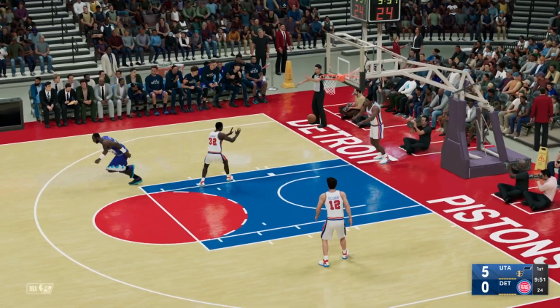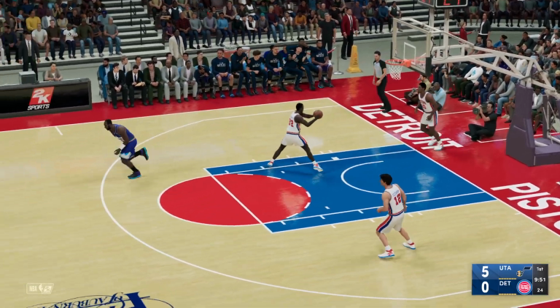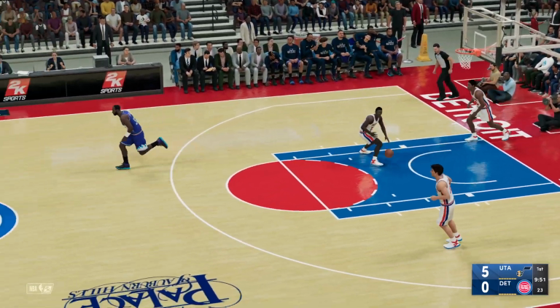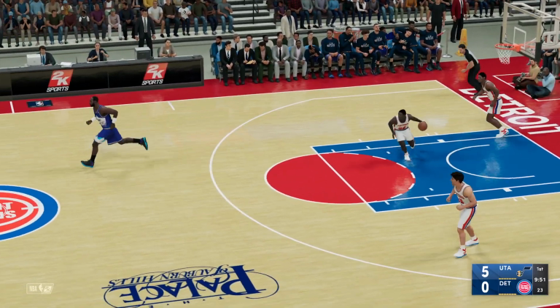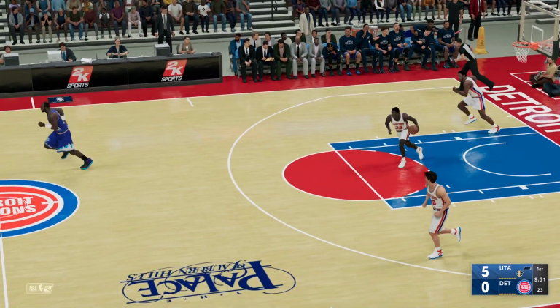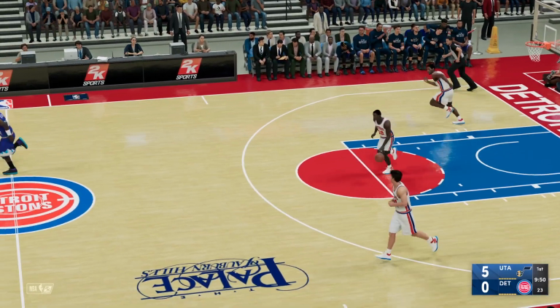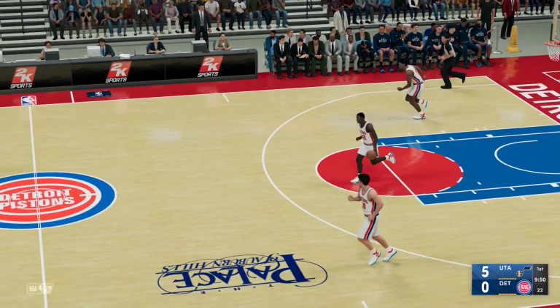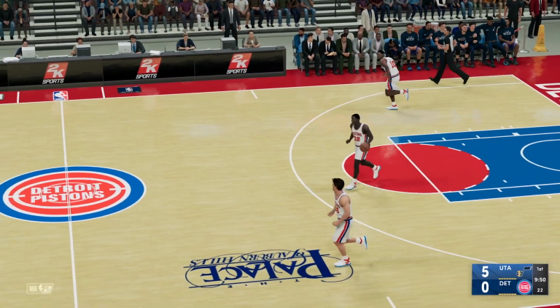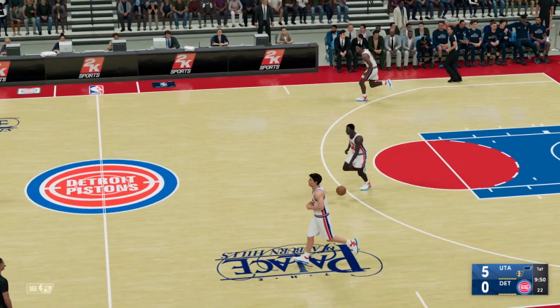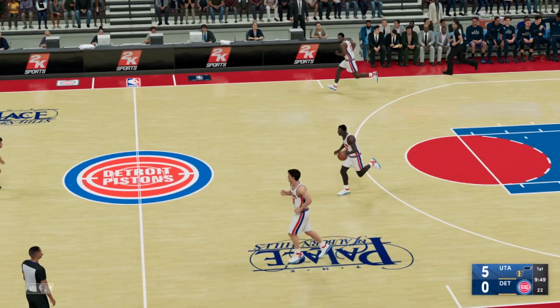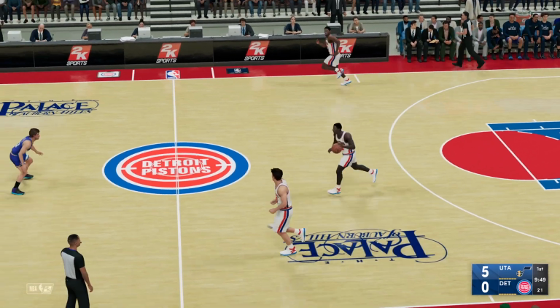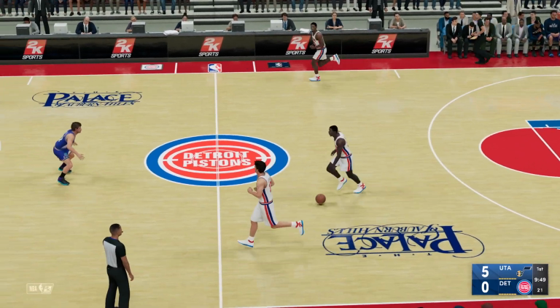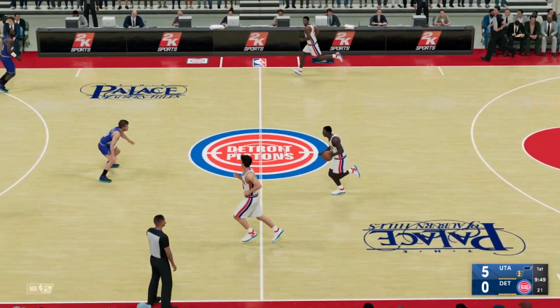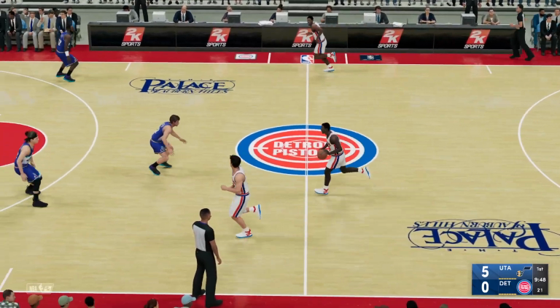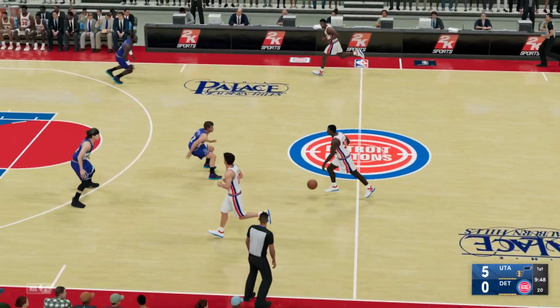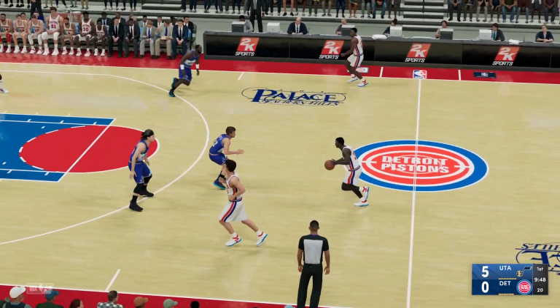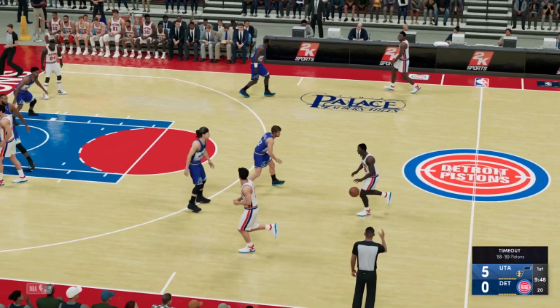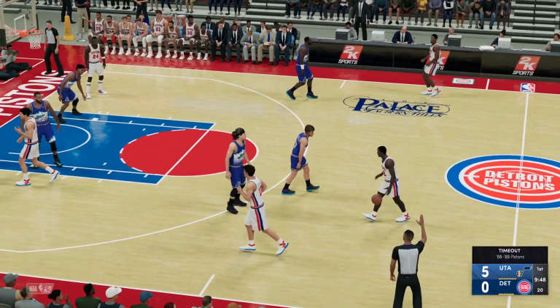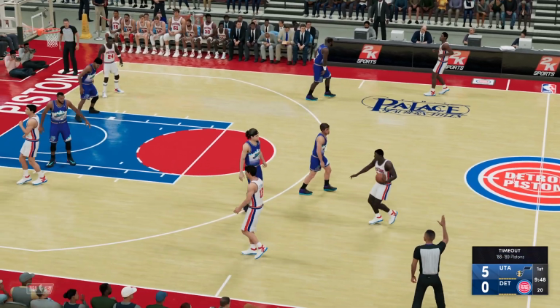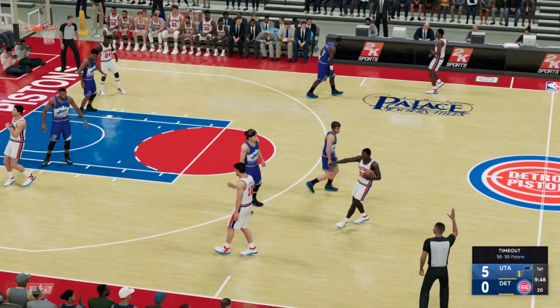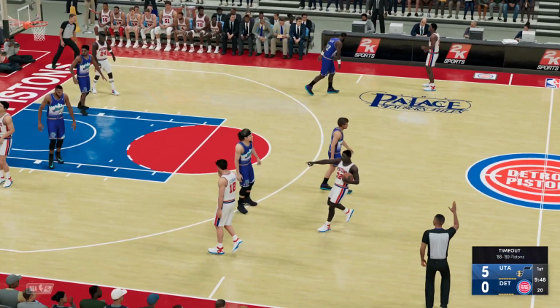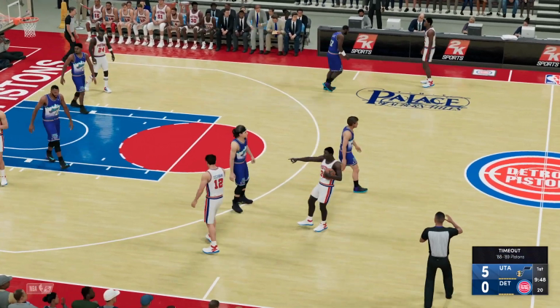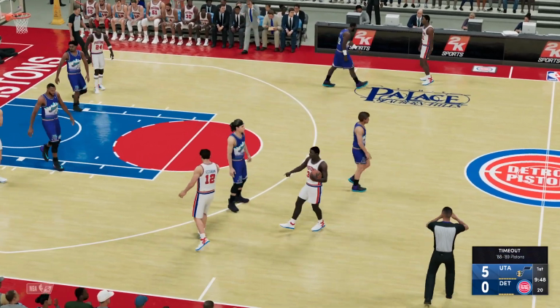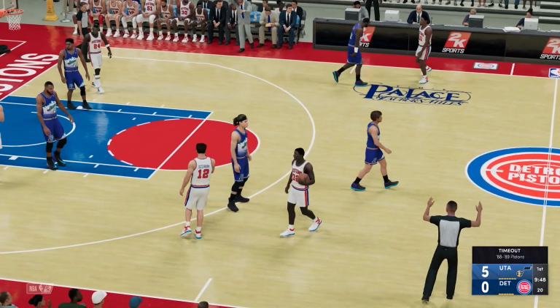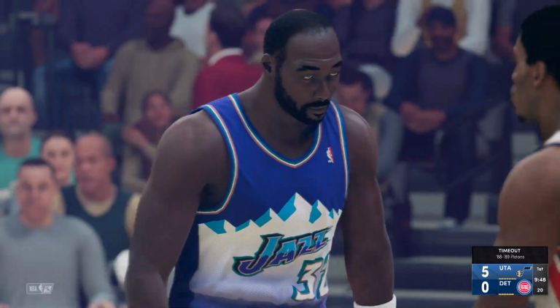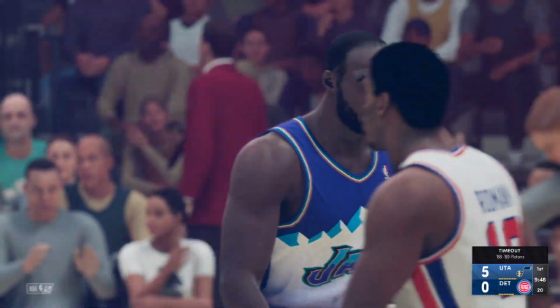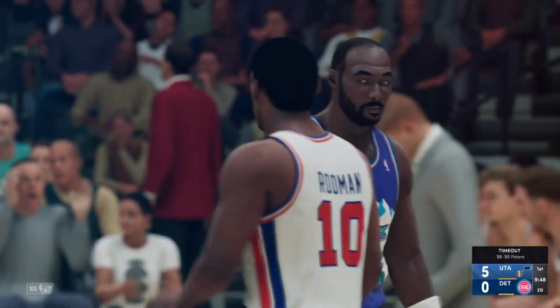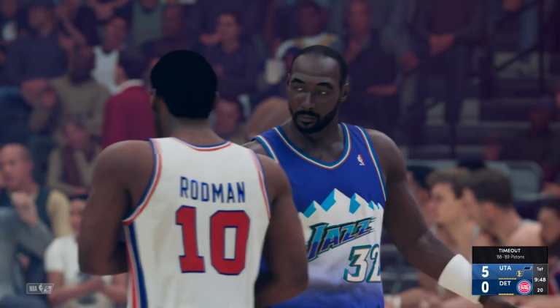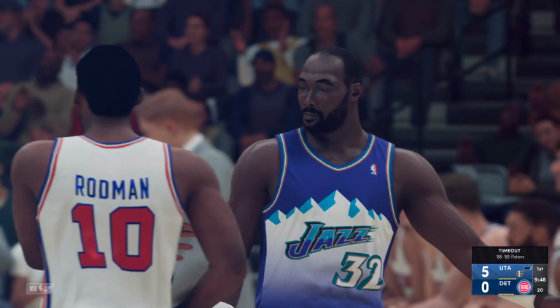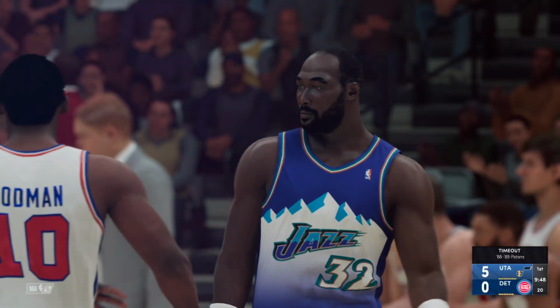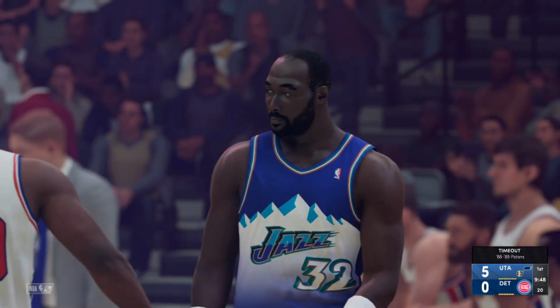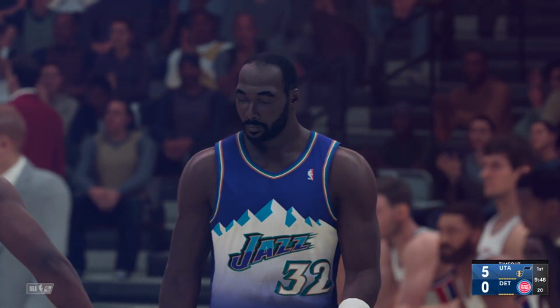And those second-chance points really become almost like bonus points when you can get them.